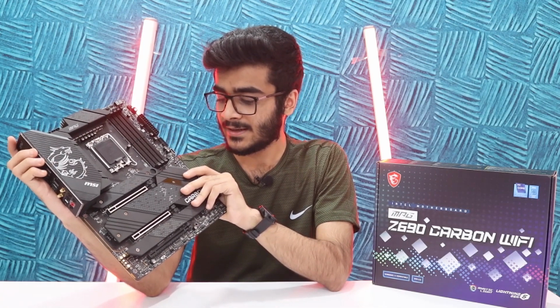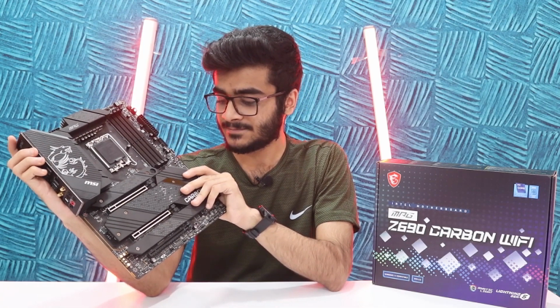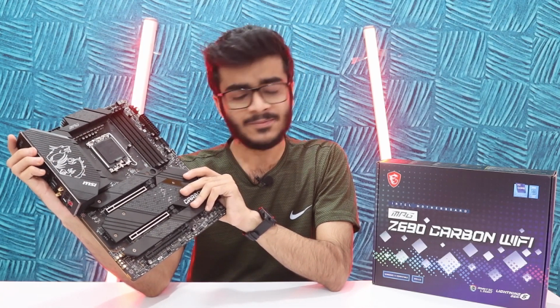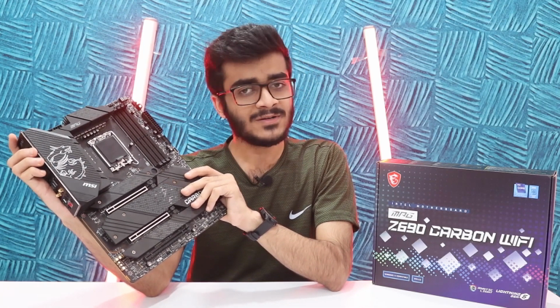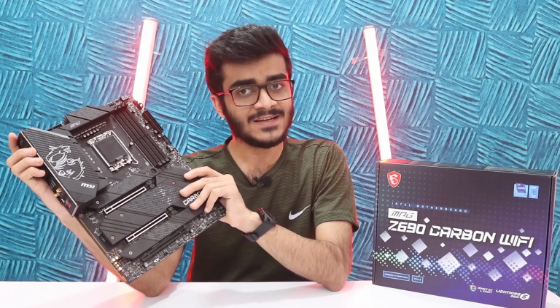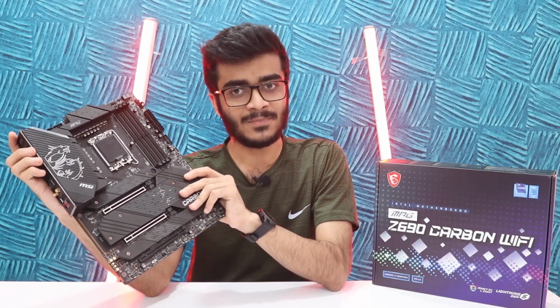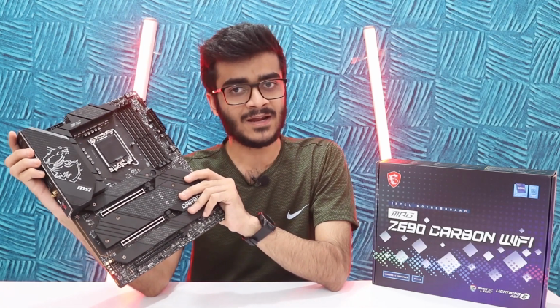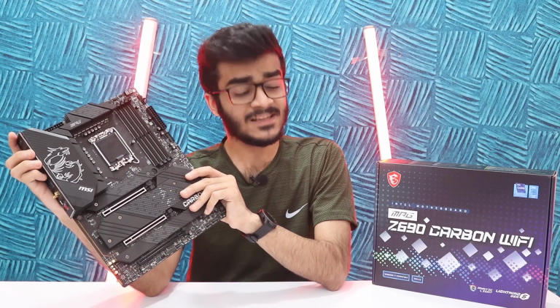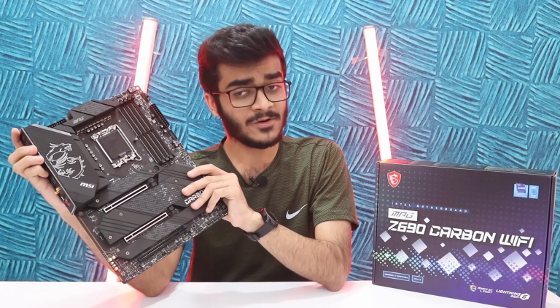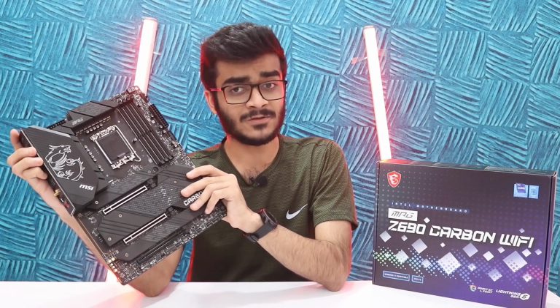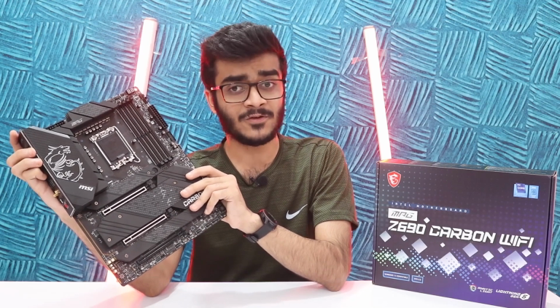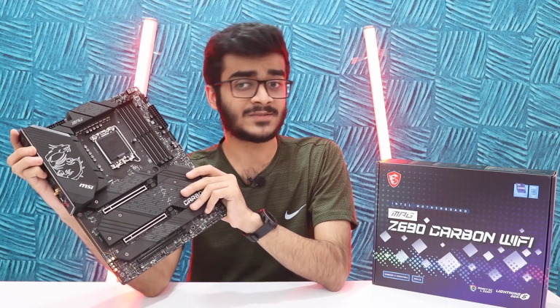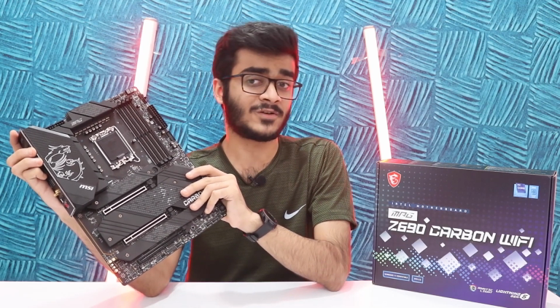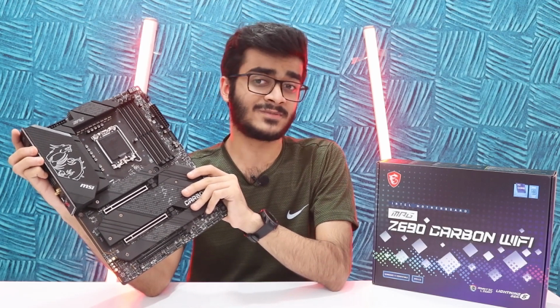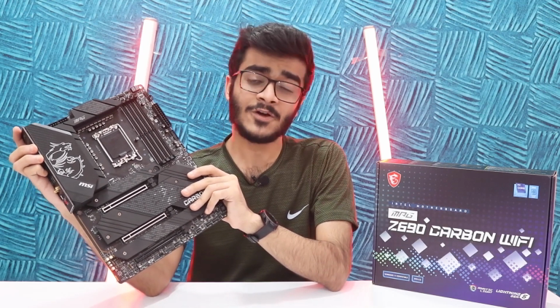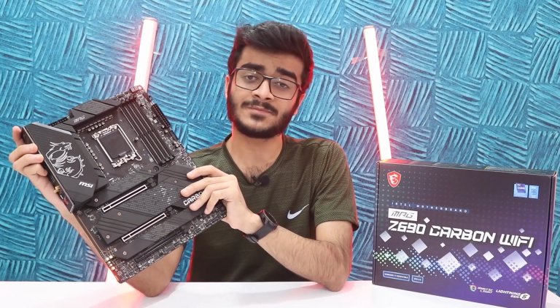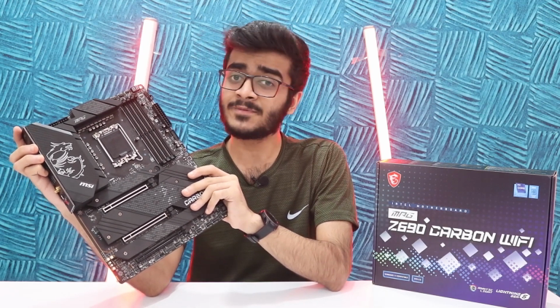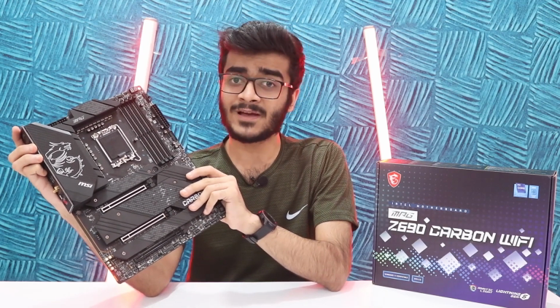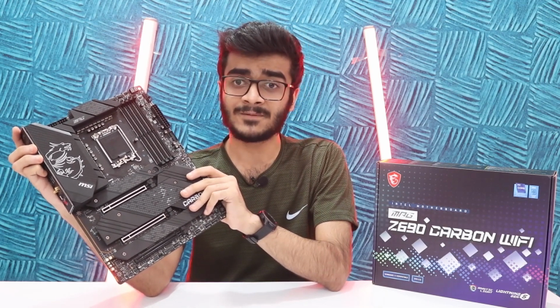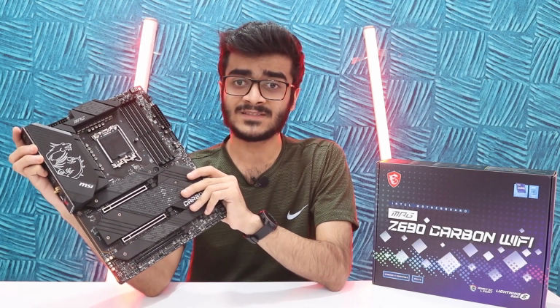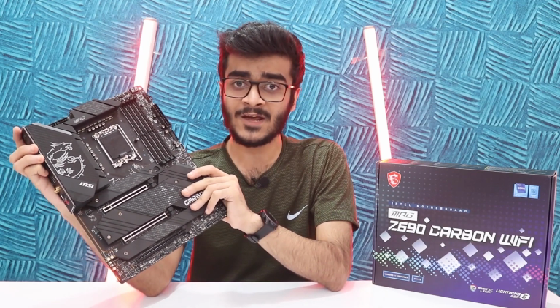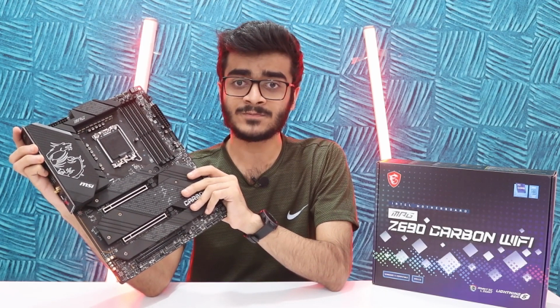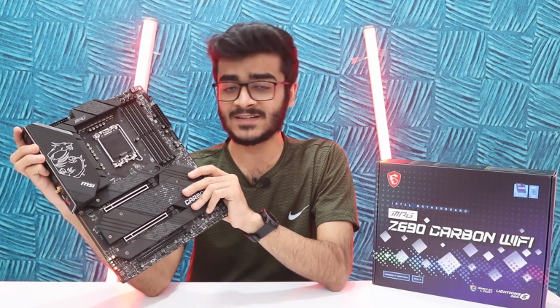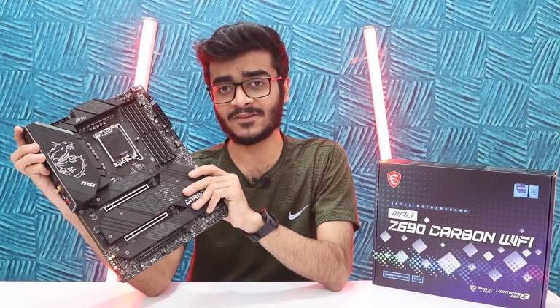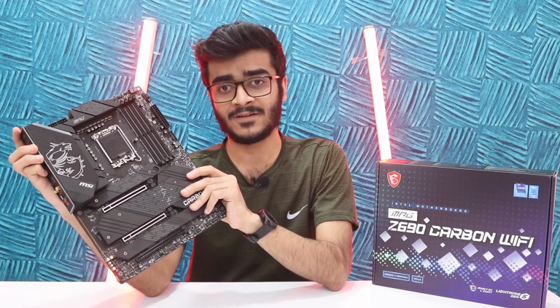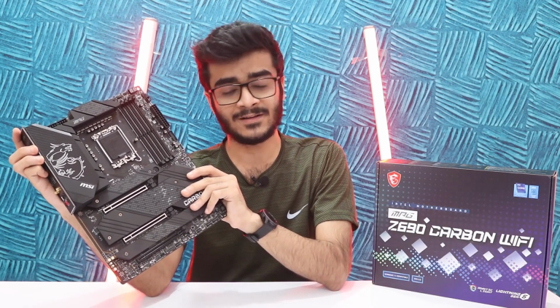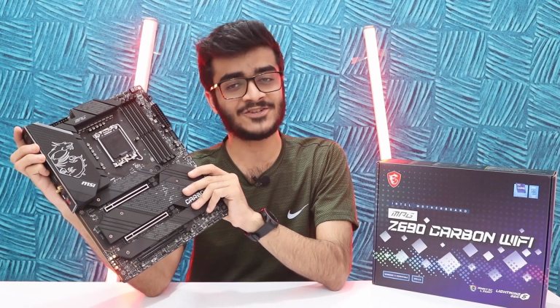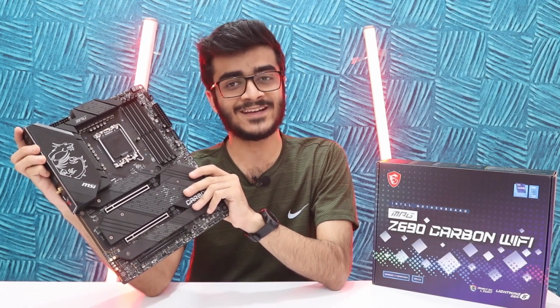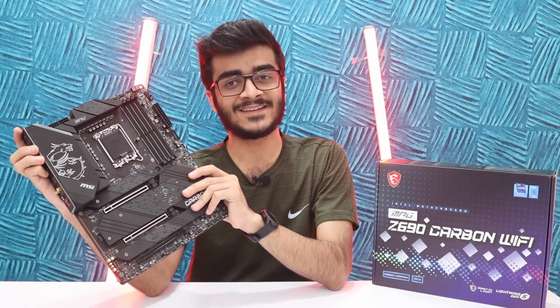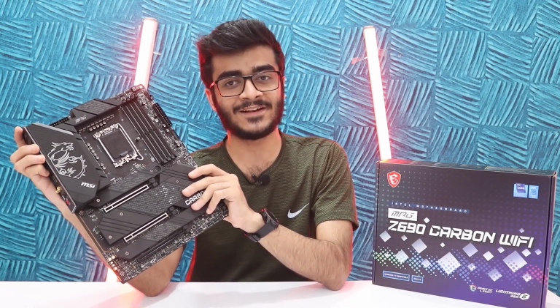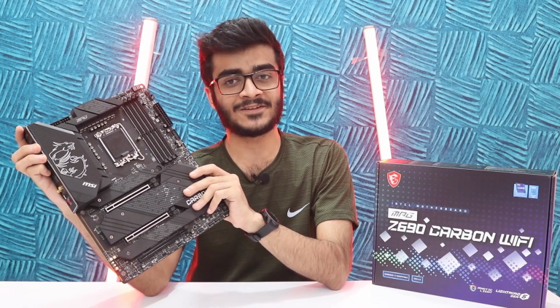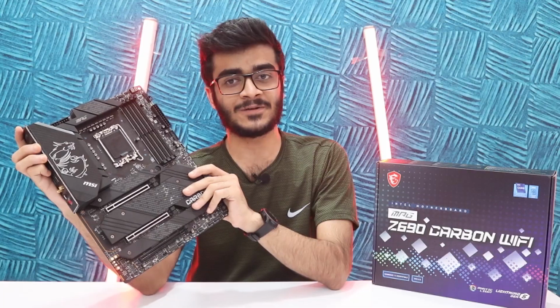That's pretty much it. My name has been Yusuf. You guys have been awesome — stay awesome, keep smiling, stay home, stay safe, and I'll catch you guys in the next one.